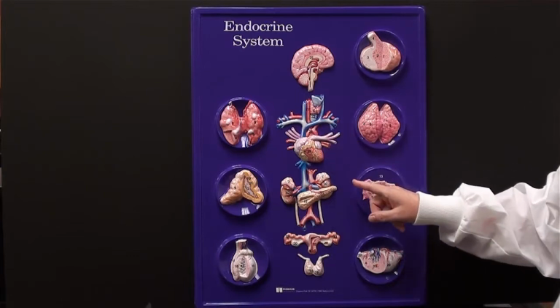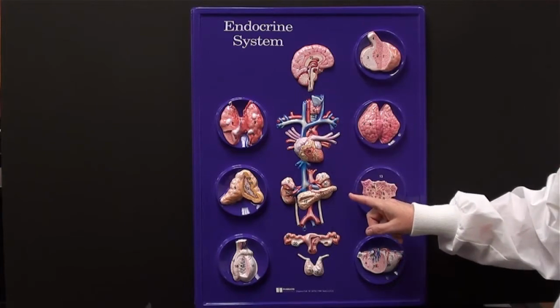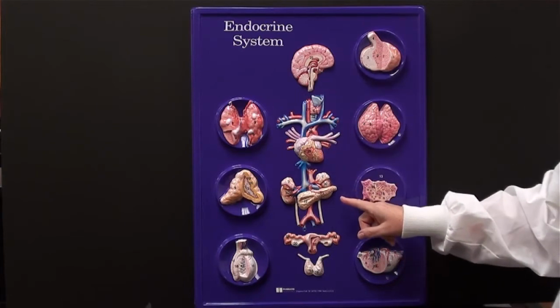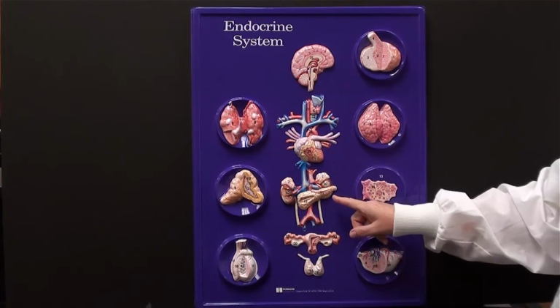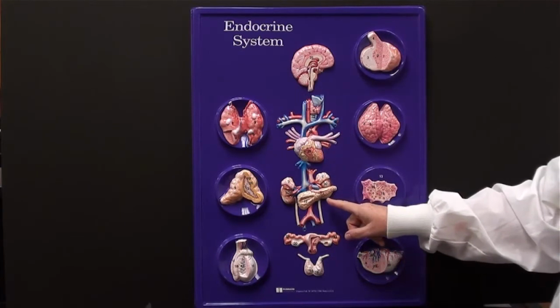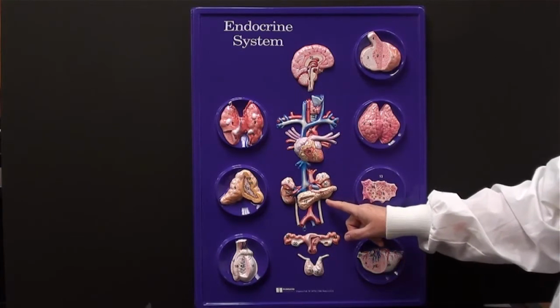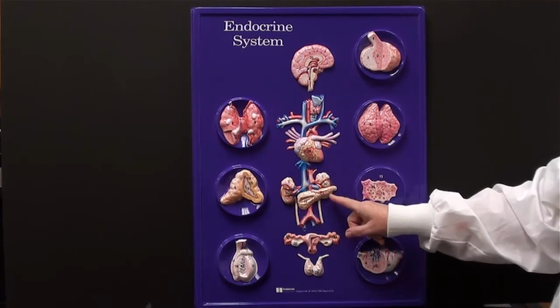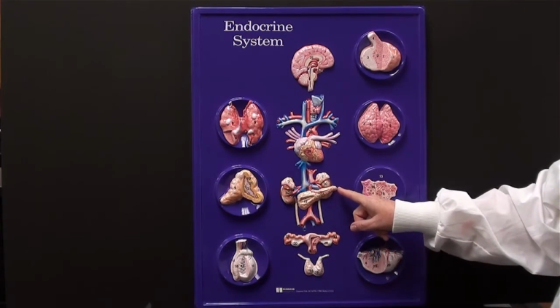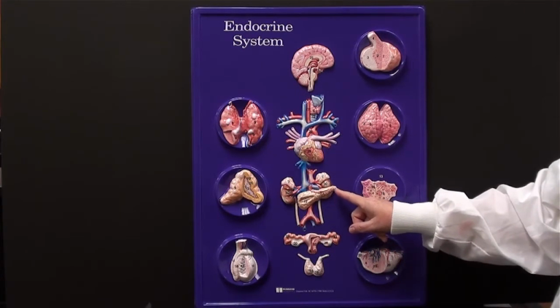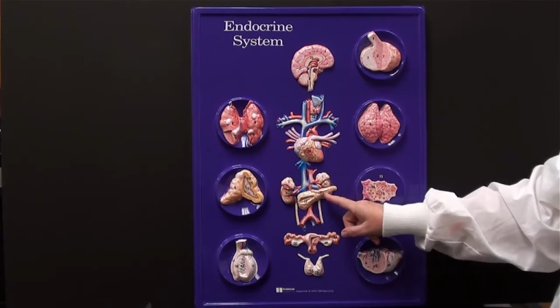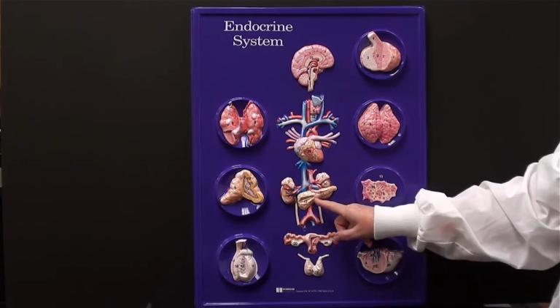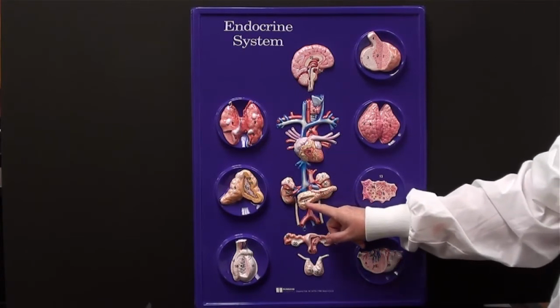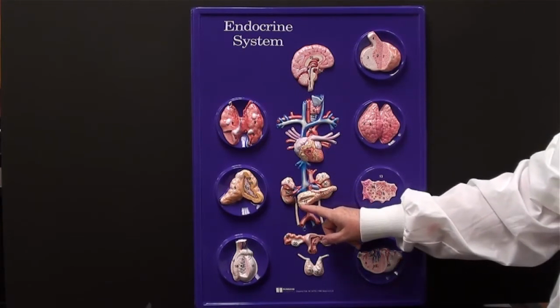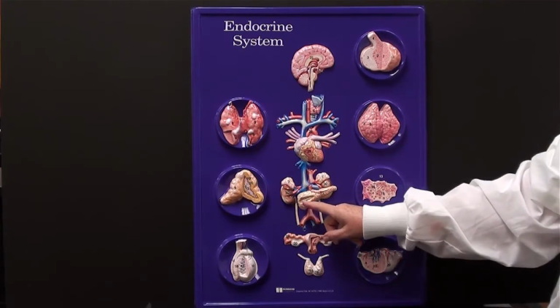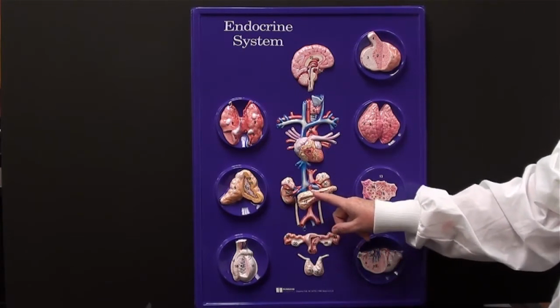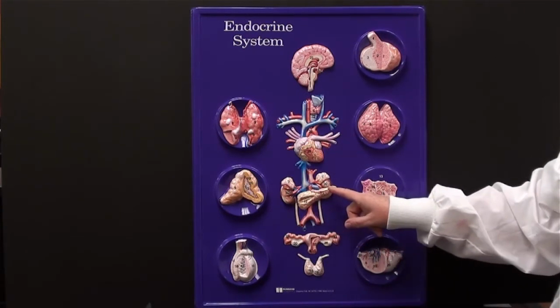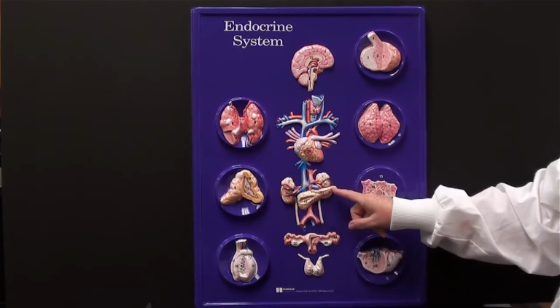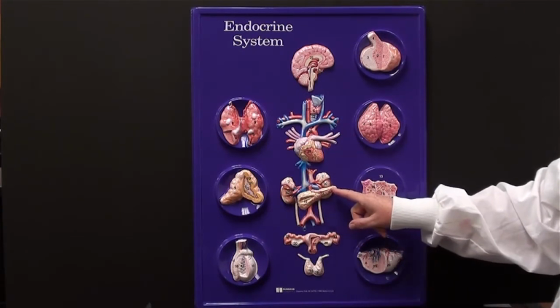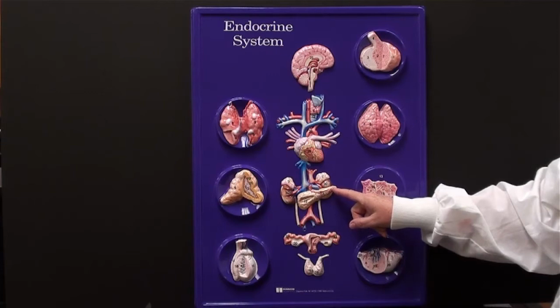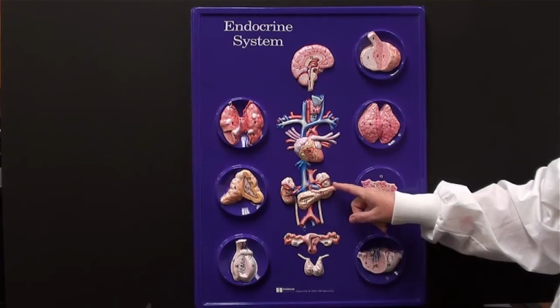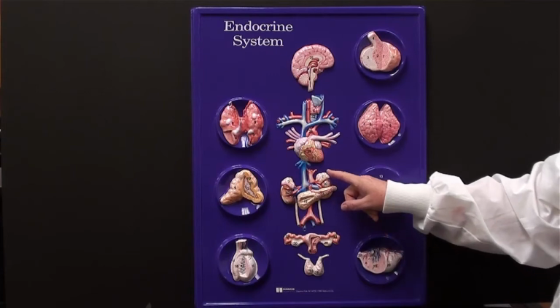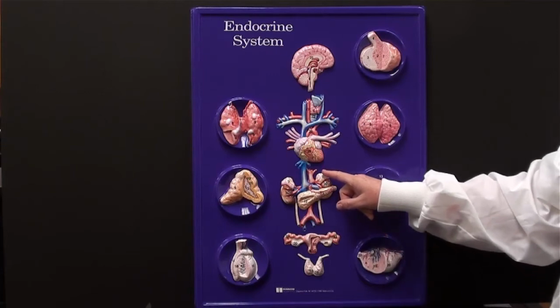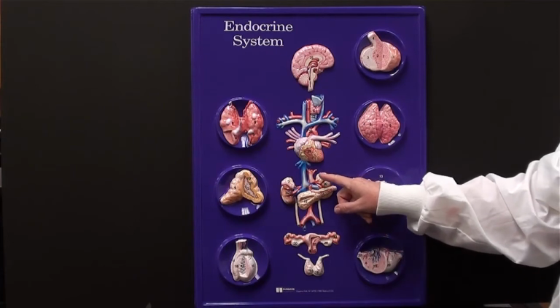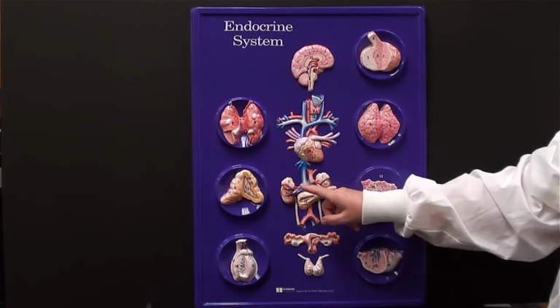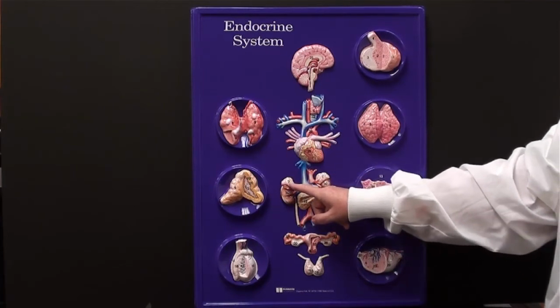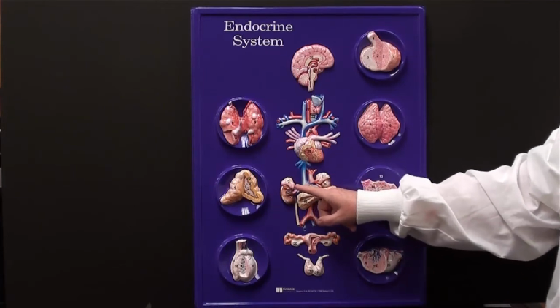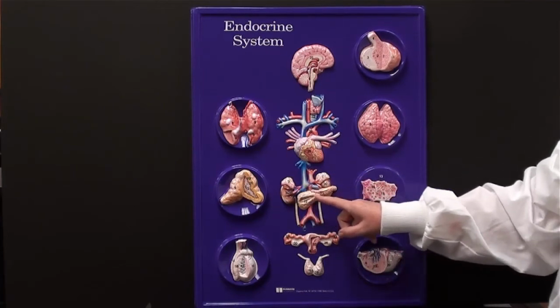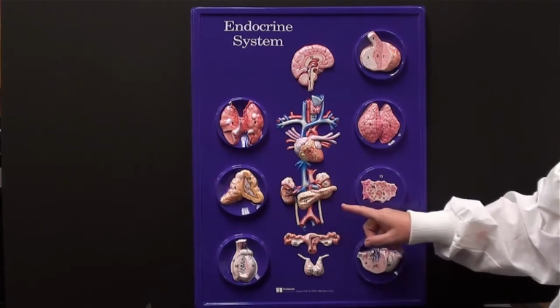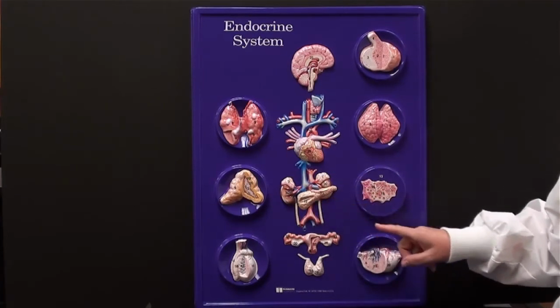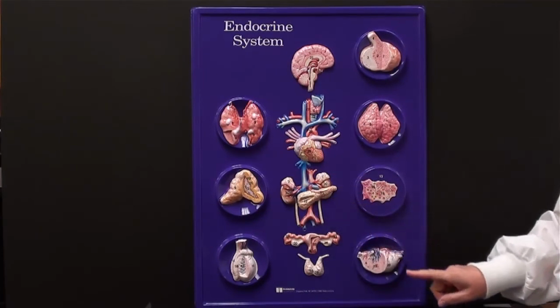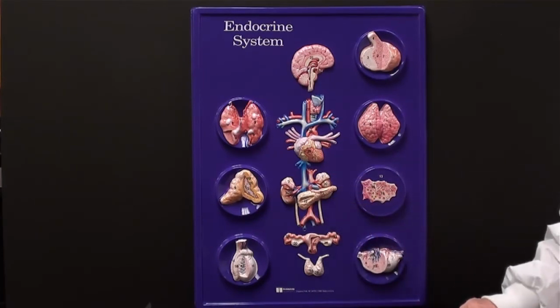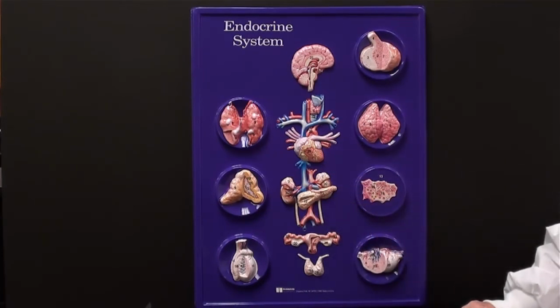If I move down a little bit, I can see the pancreas, and I can see the two adrenal glands sitting on top of the kidneys.